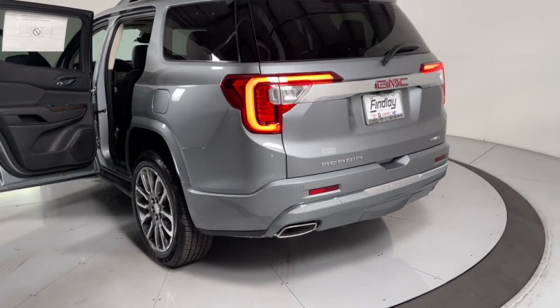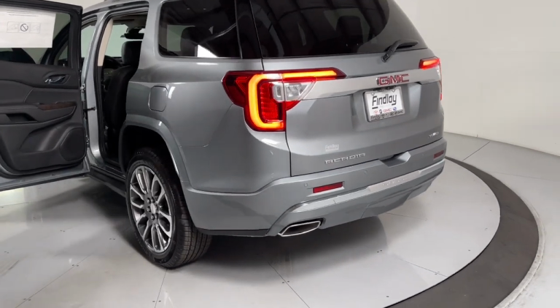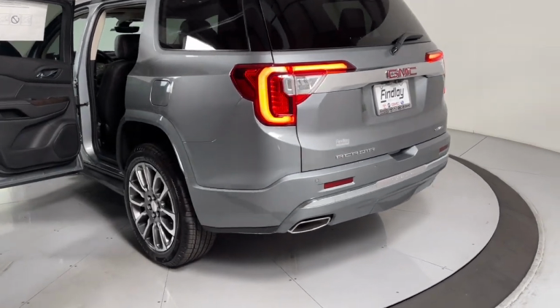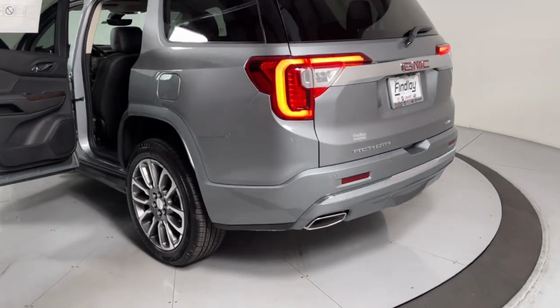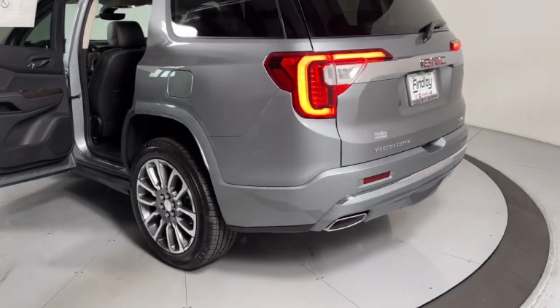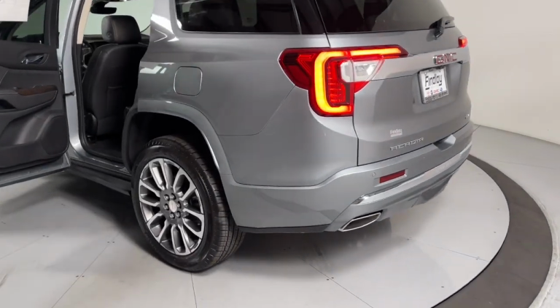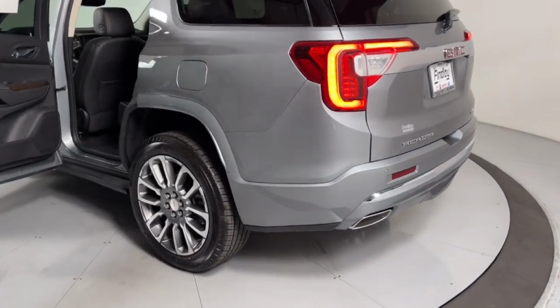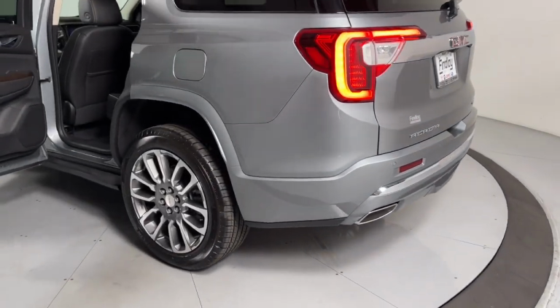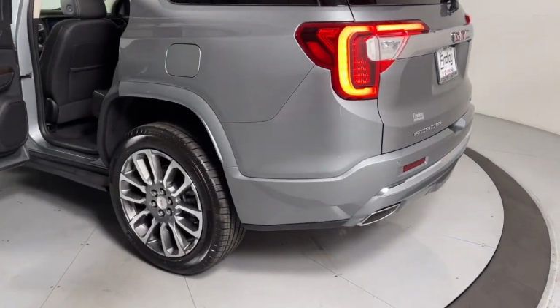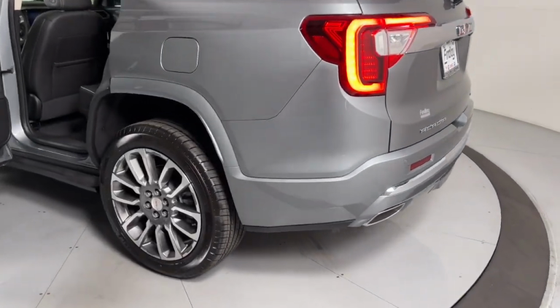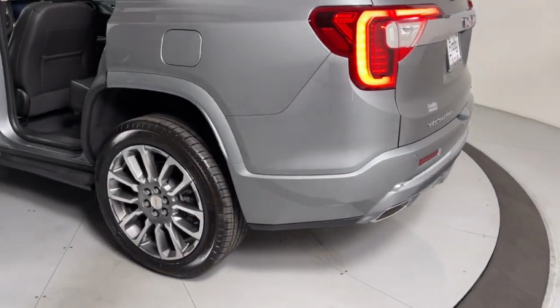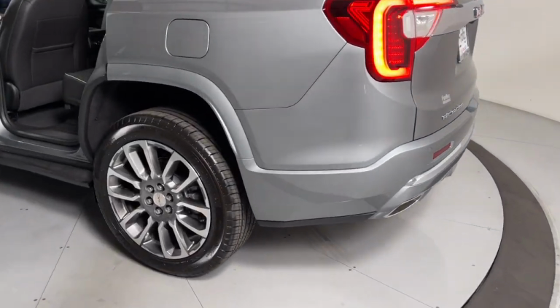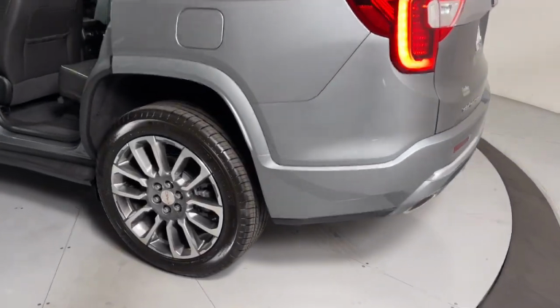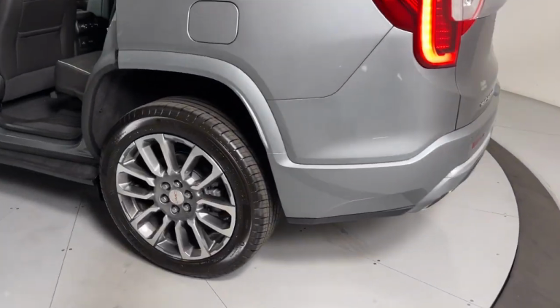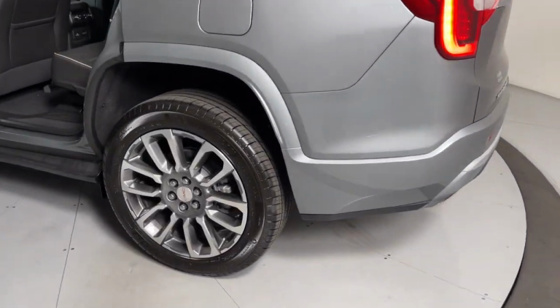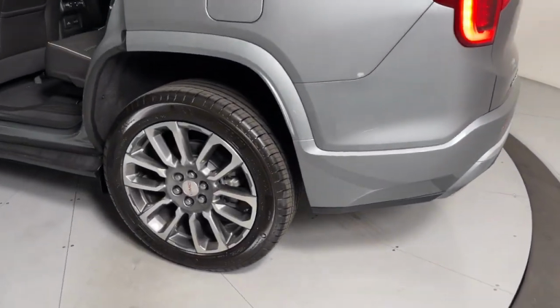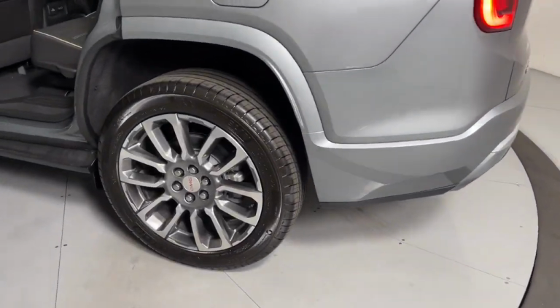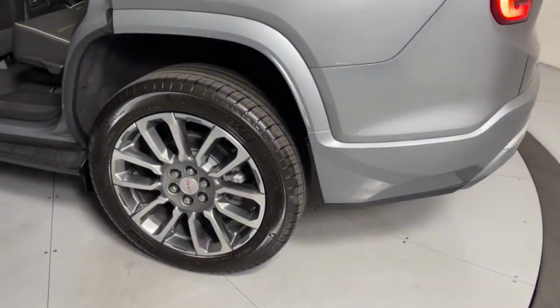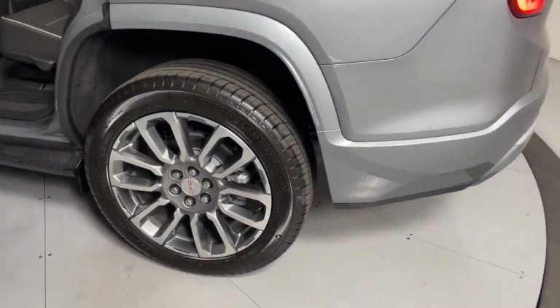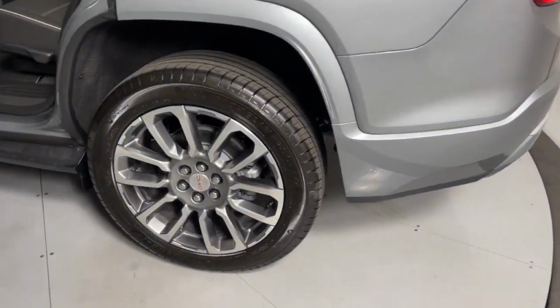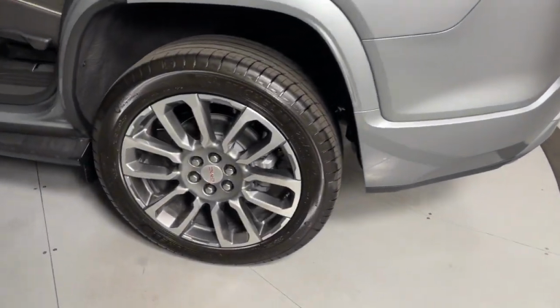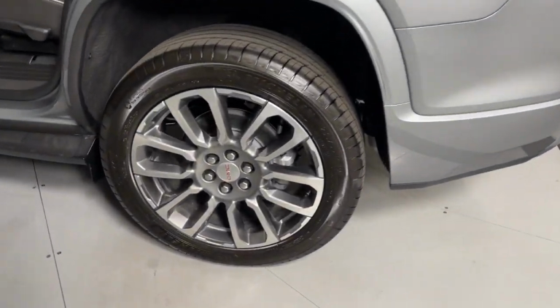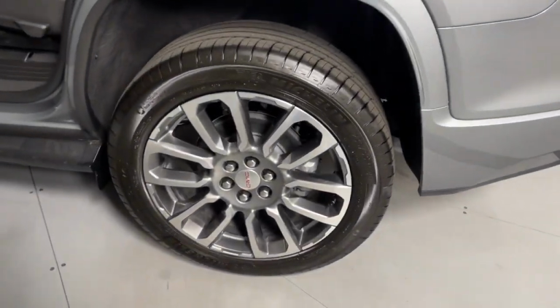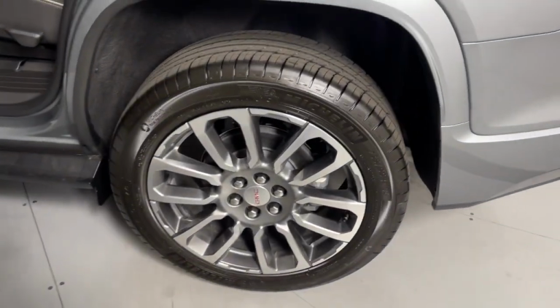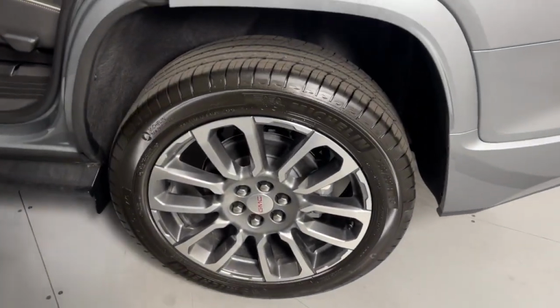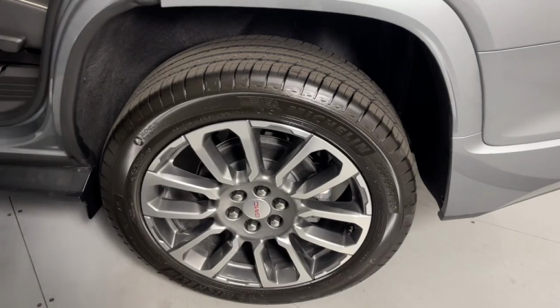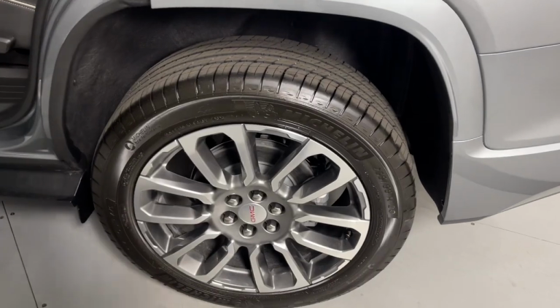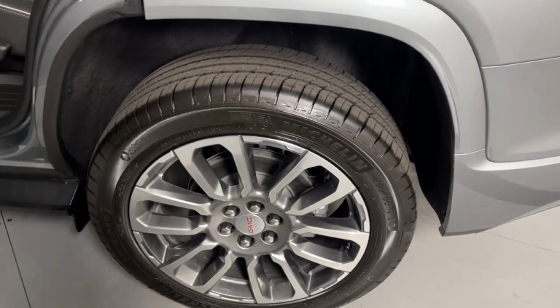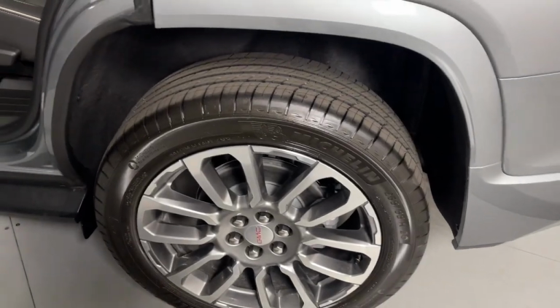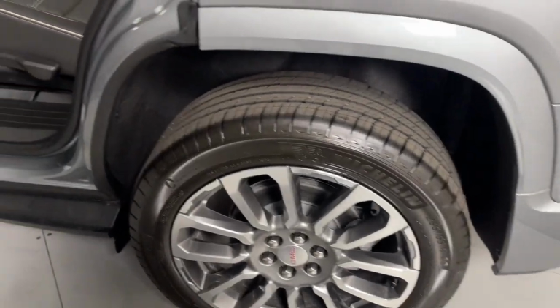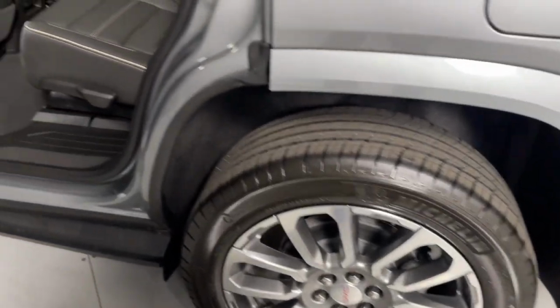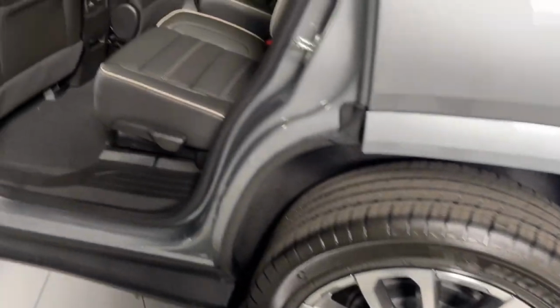Sun and moonroof, keyless entry, heated driver seat, navigation system, rear camera mirror.